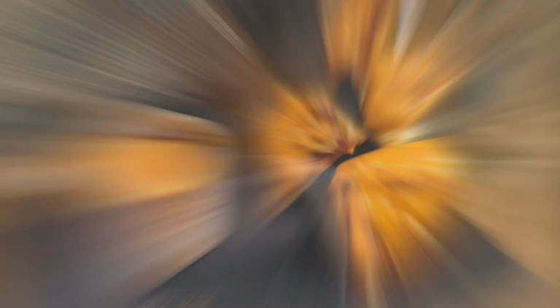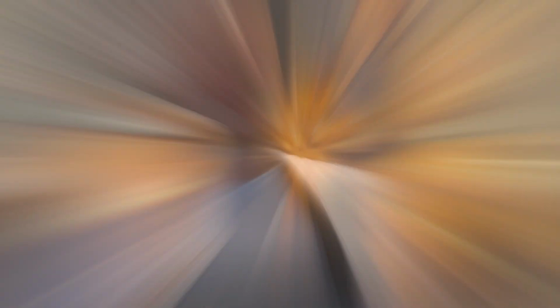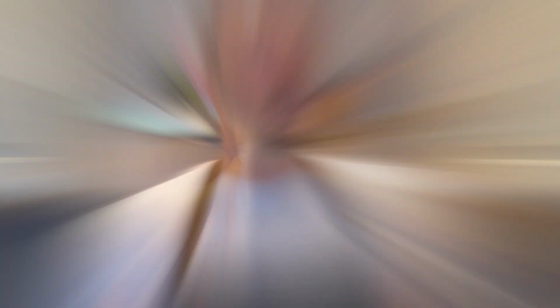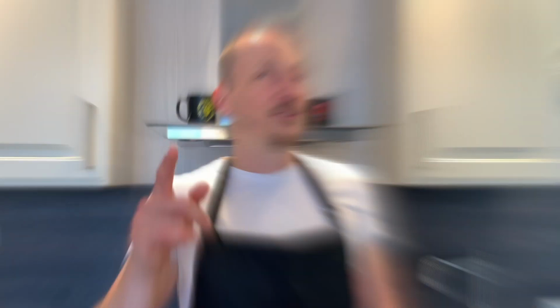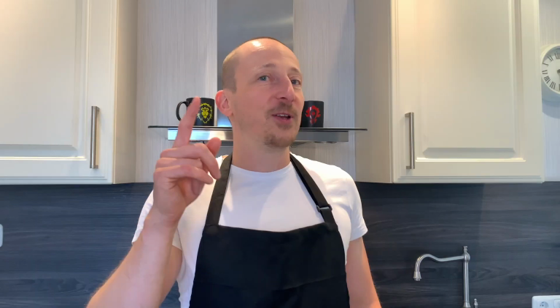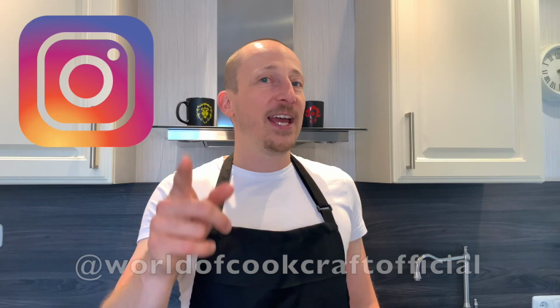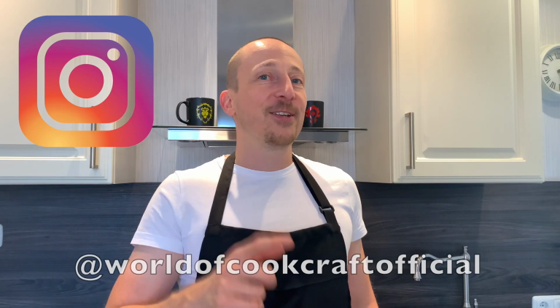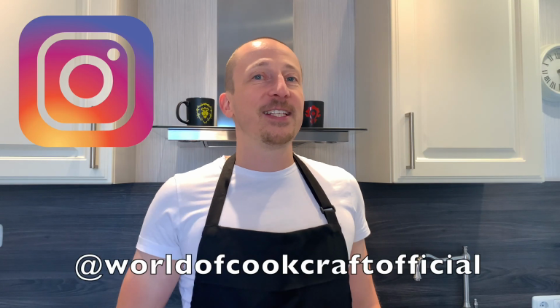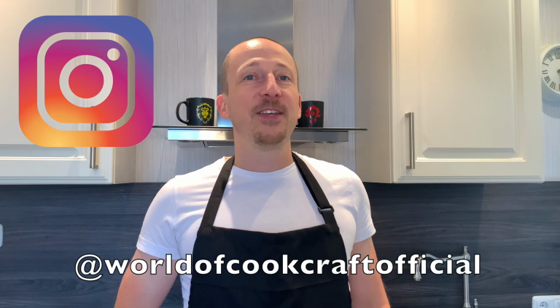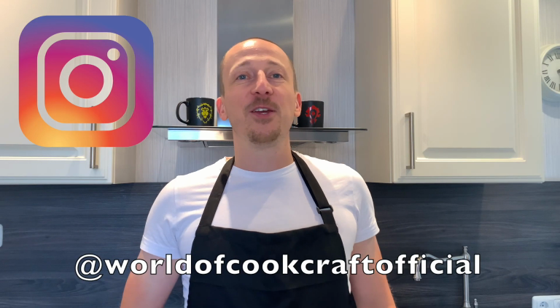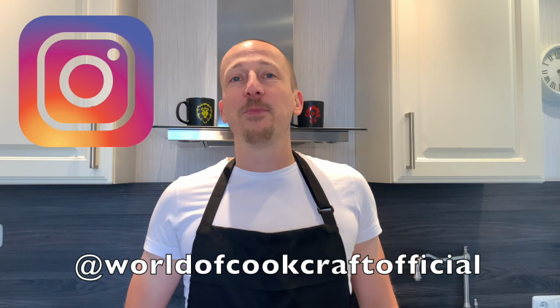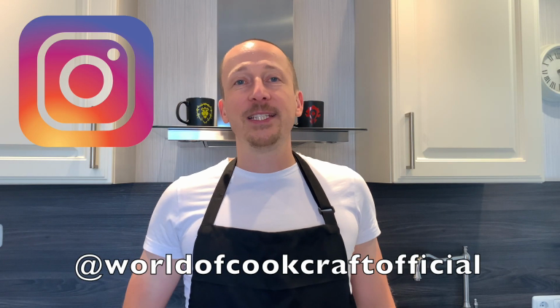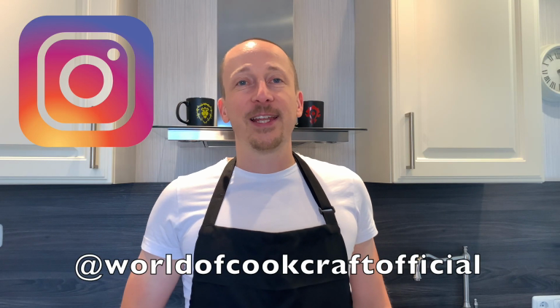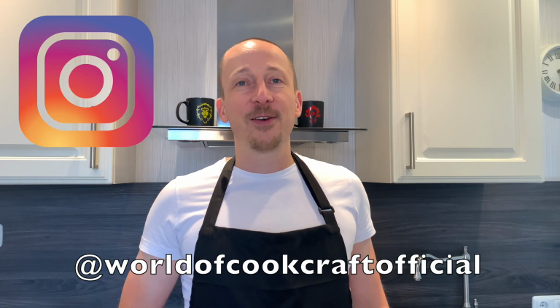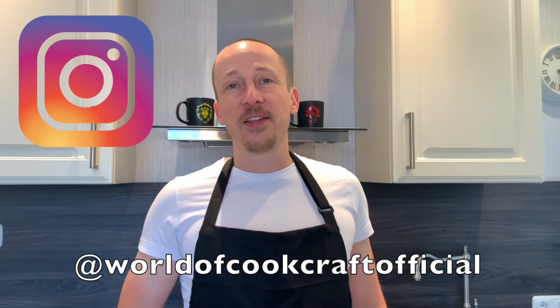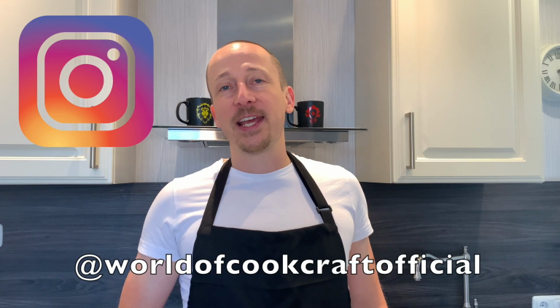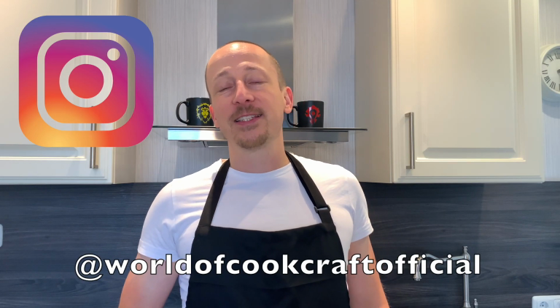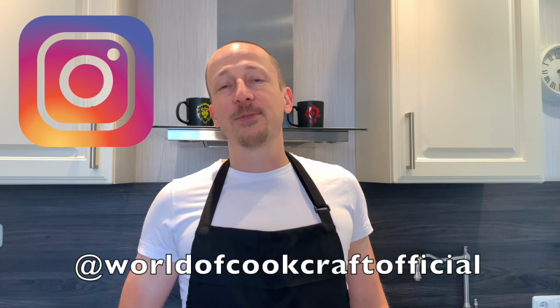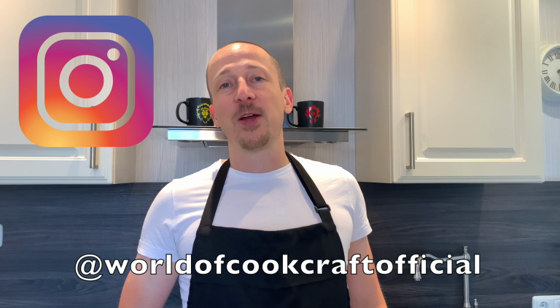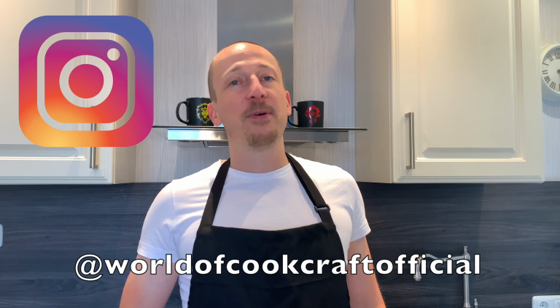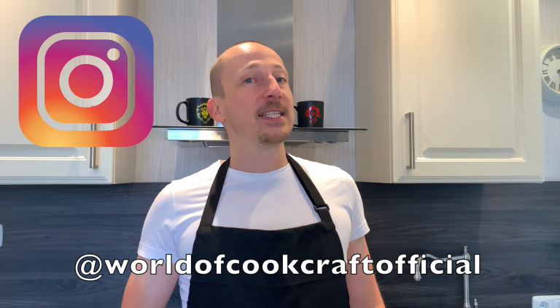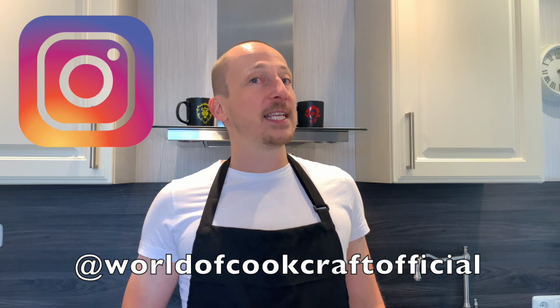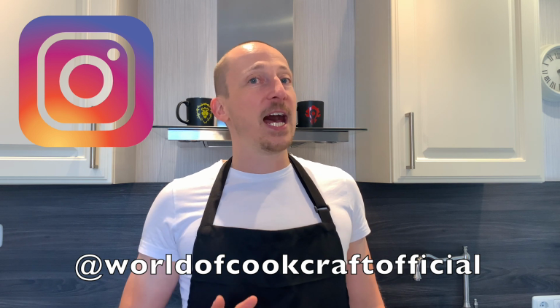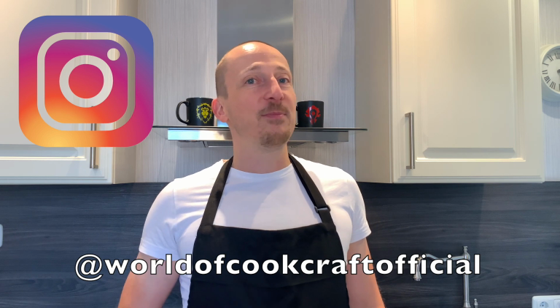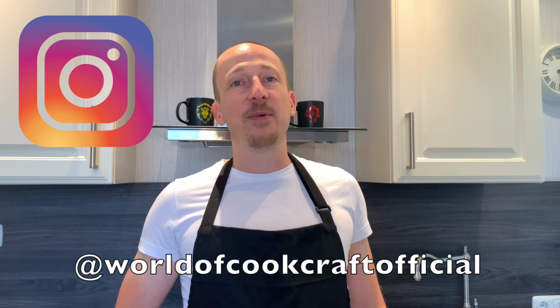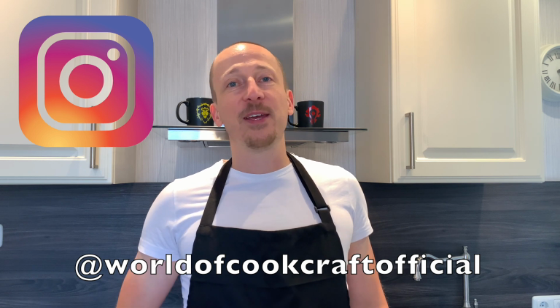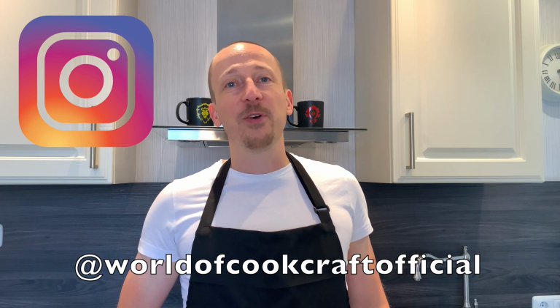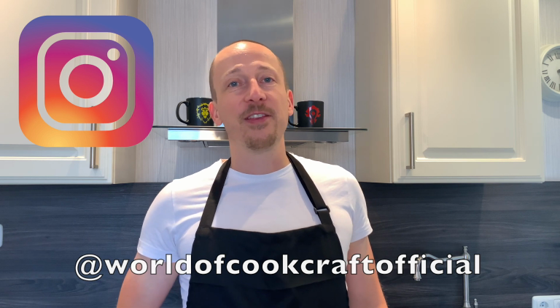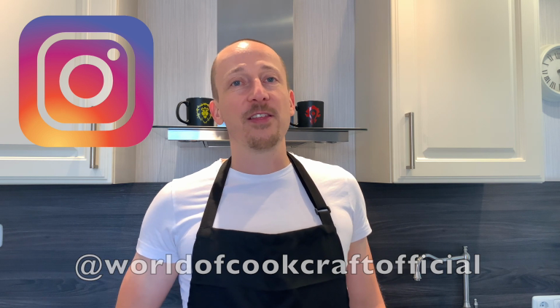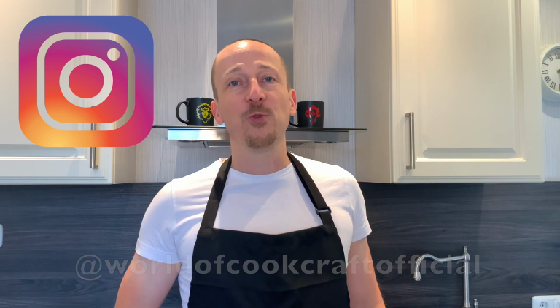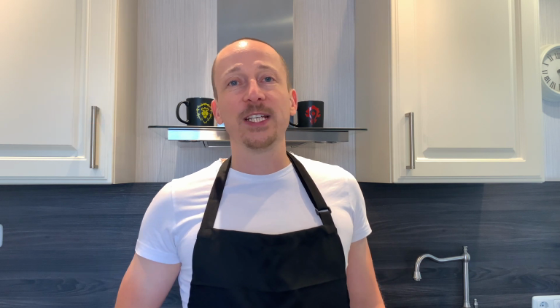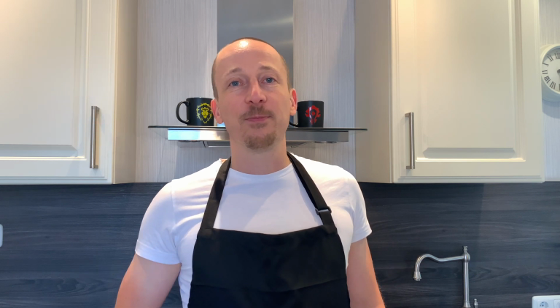If you liked today's video, please click on the like and subscribe buttons. I'll be back with another recipe.